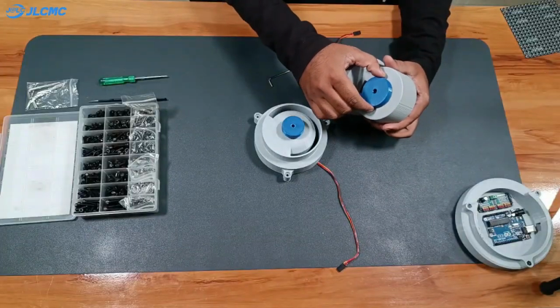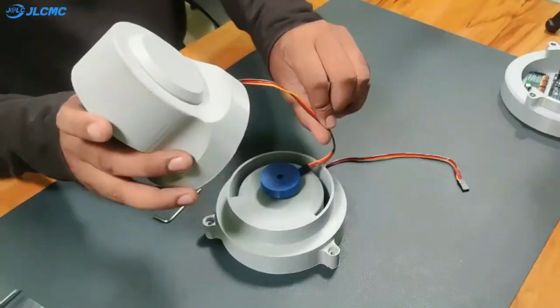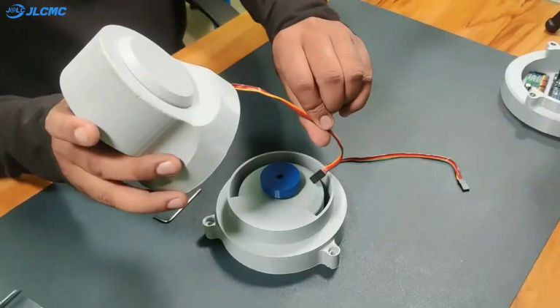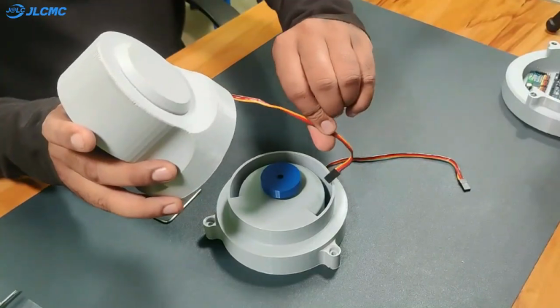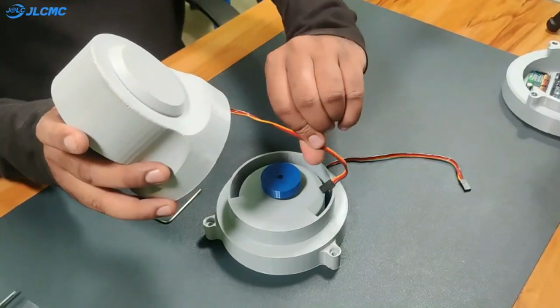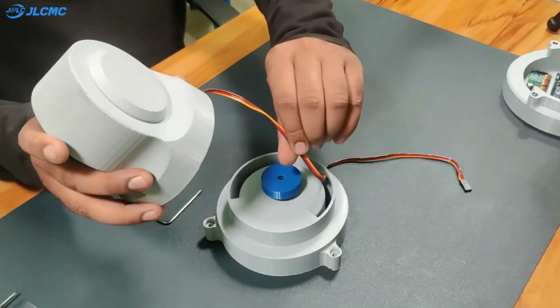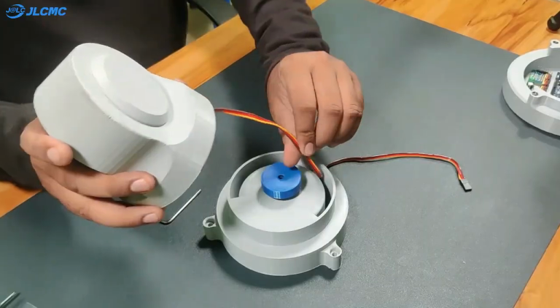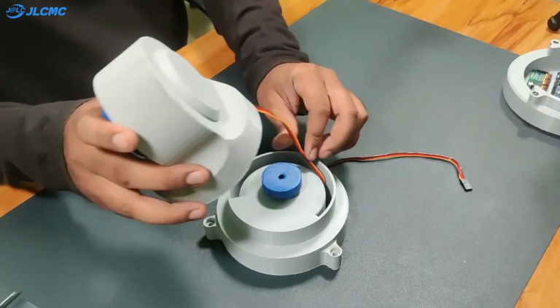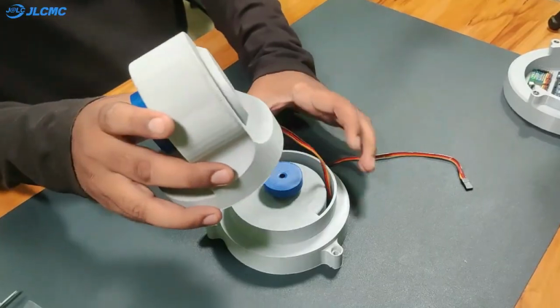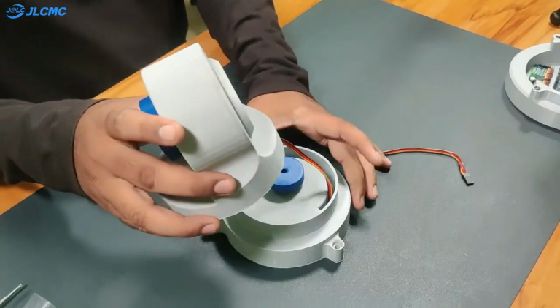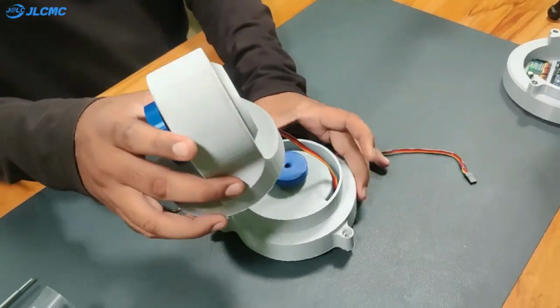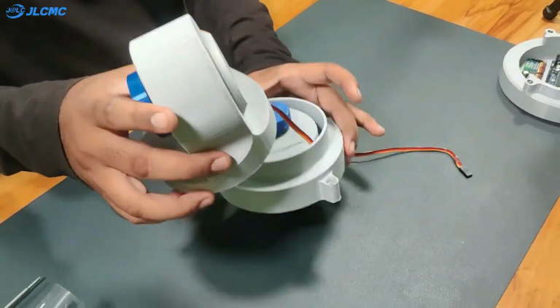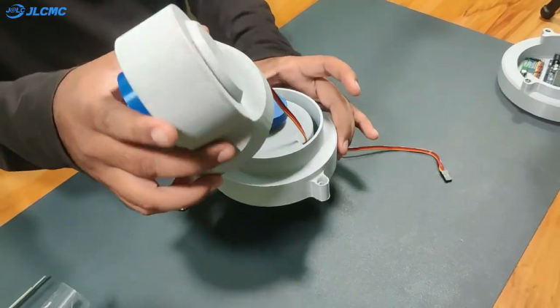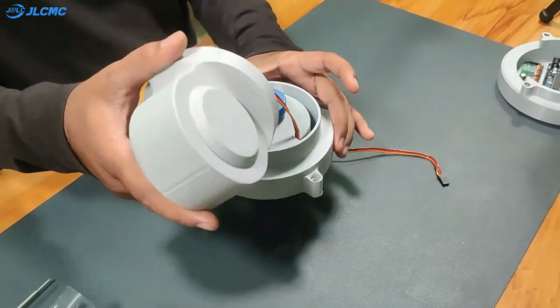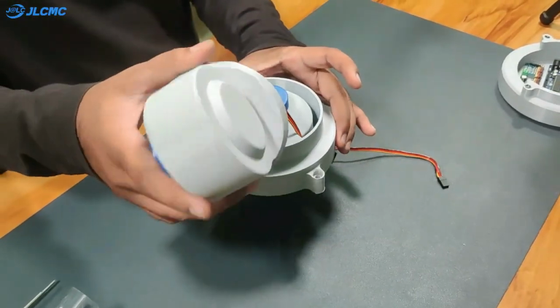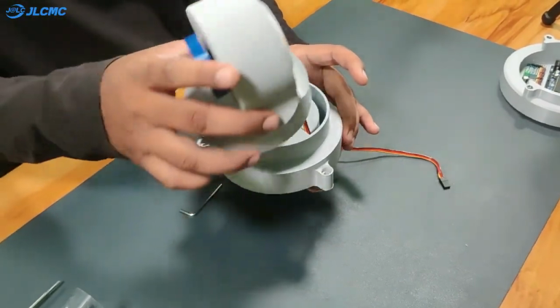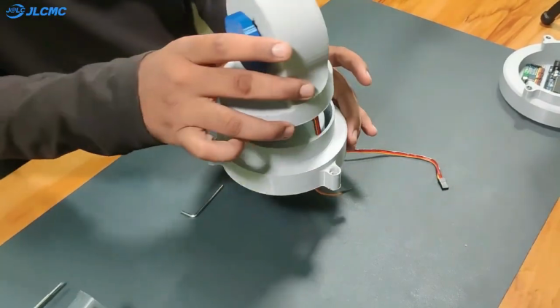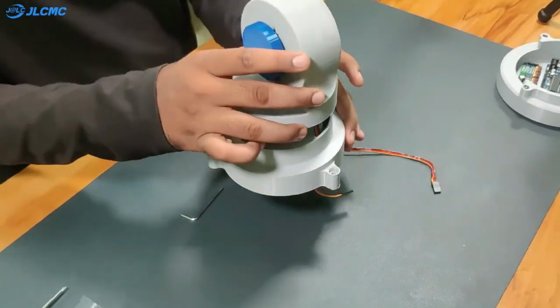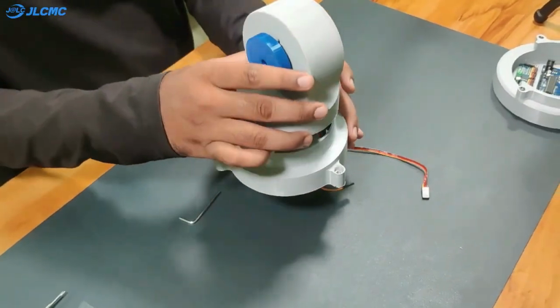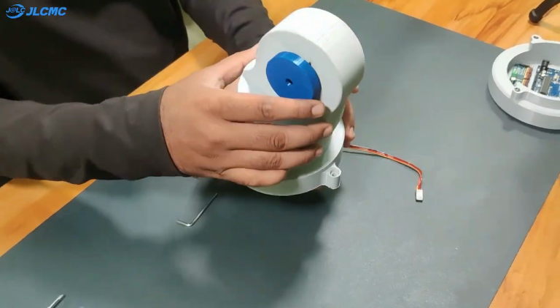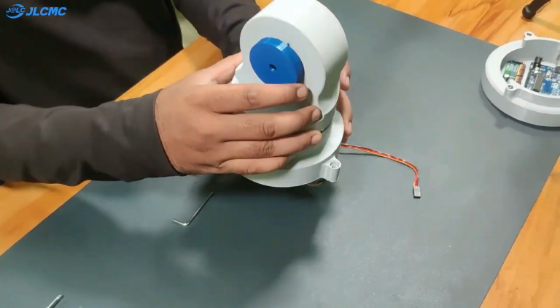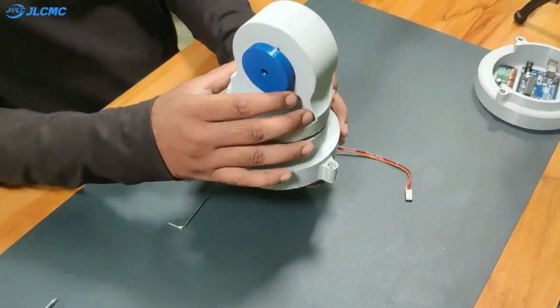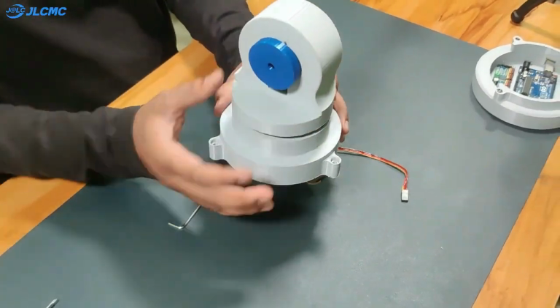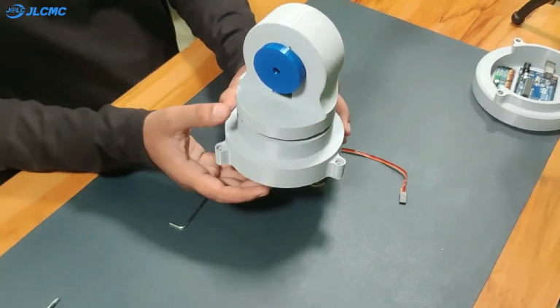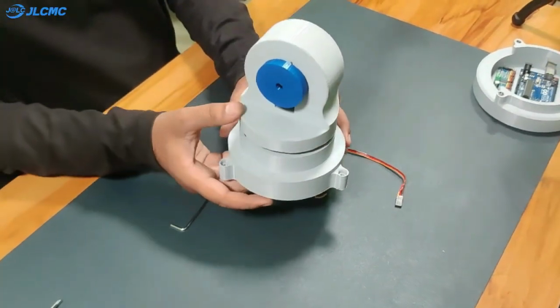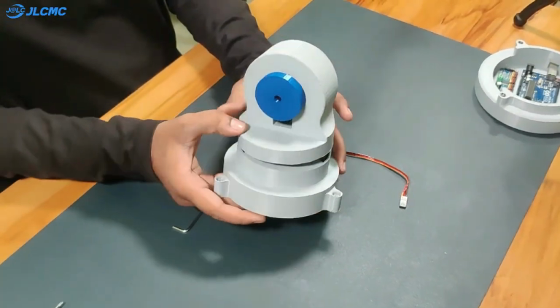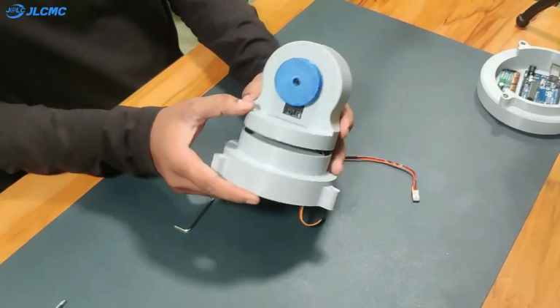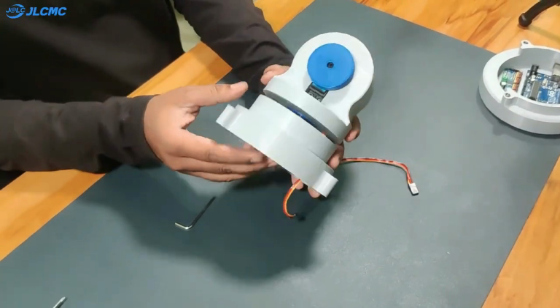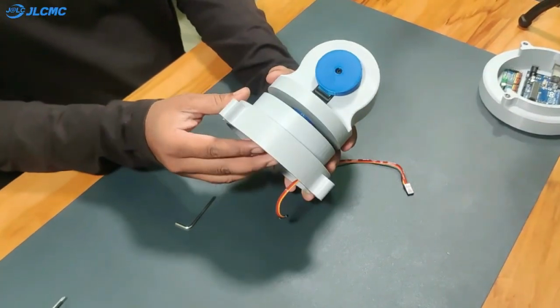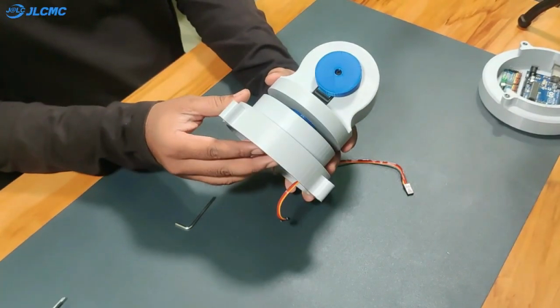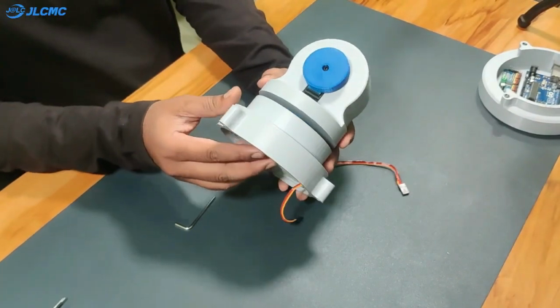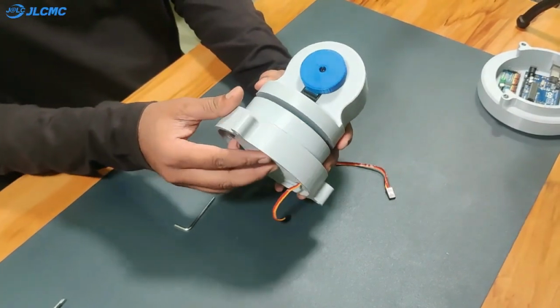Now it's time to connect the spin axis with the core deck. You can also use some super glue for extra strength.